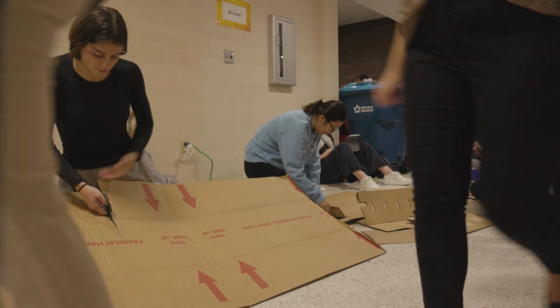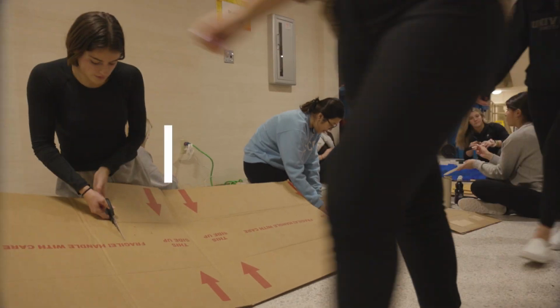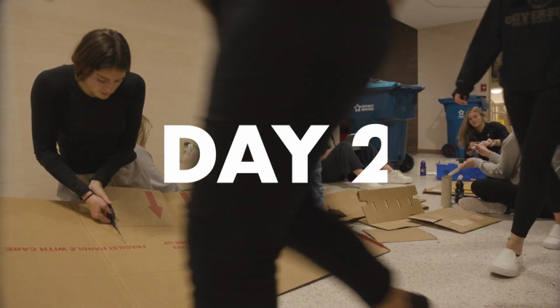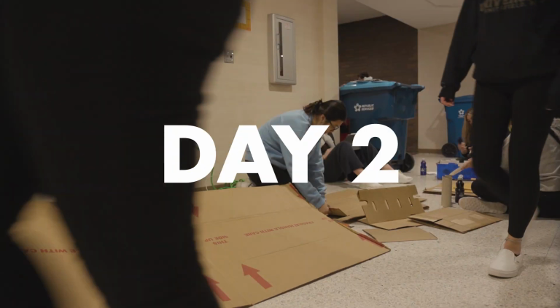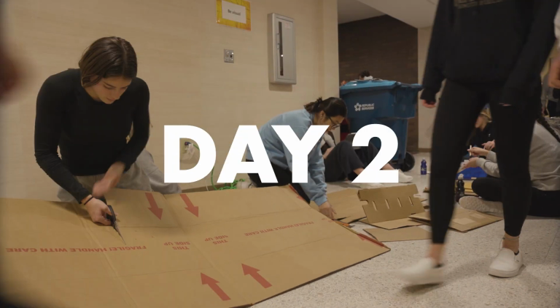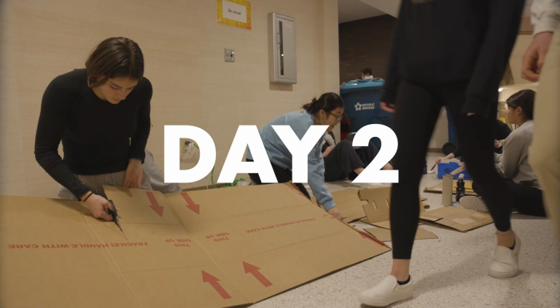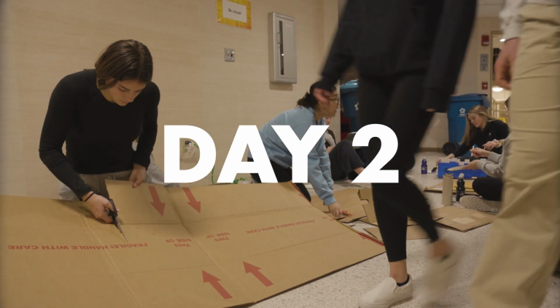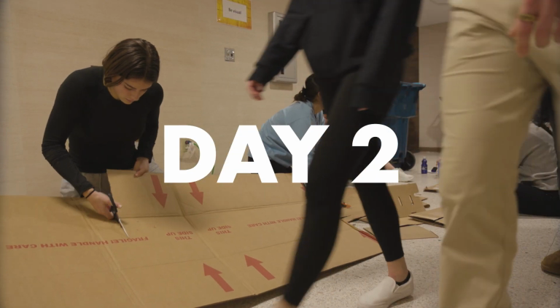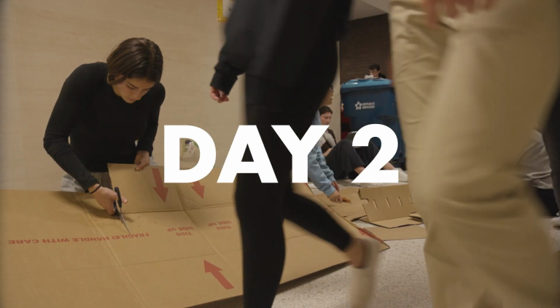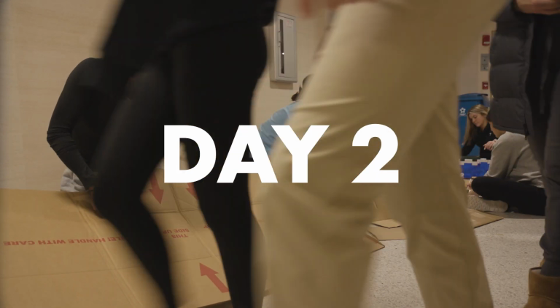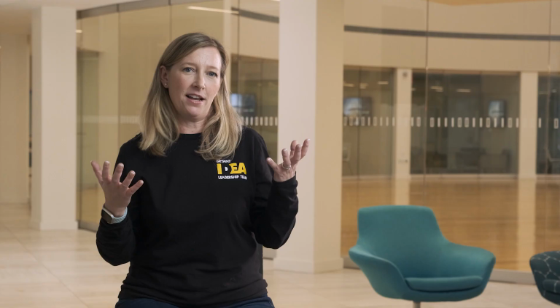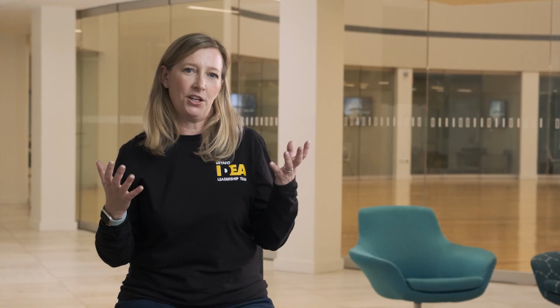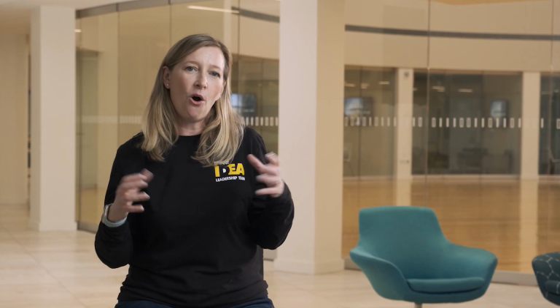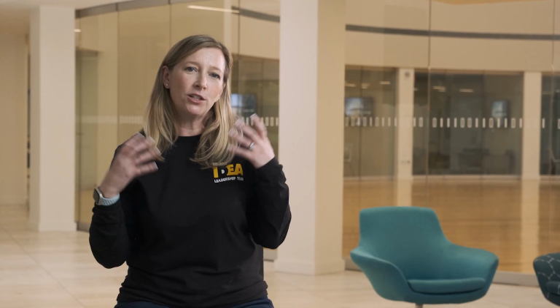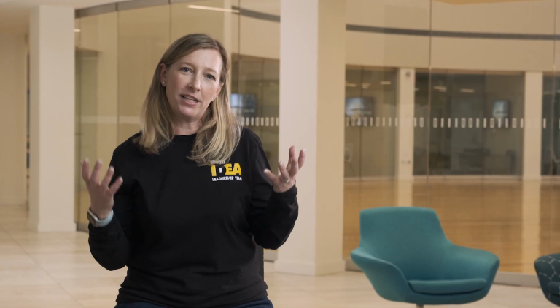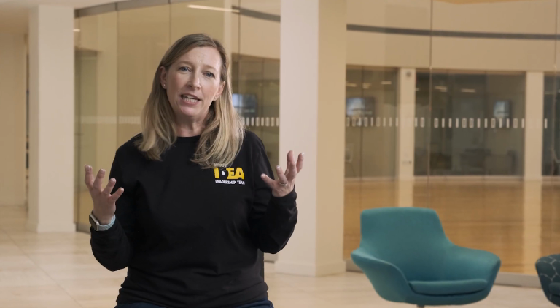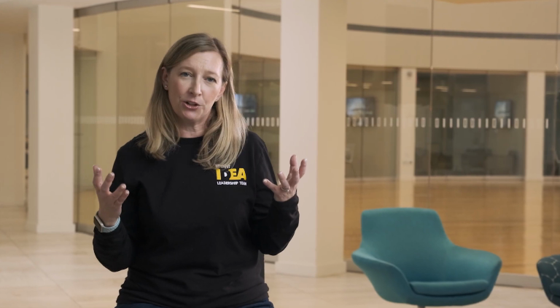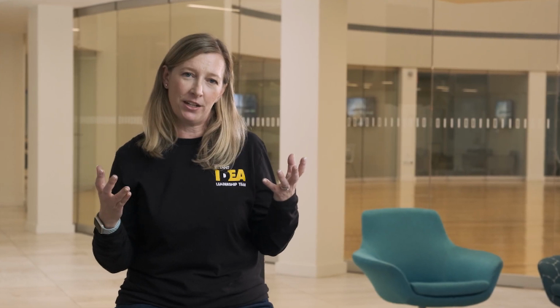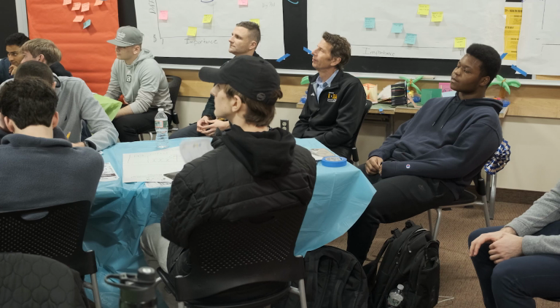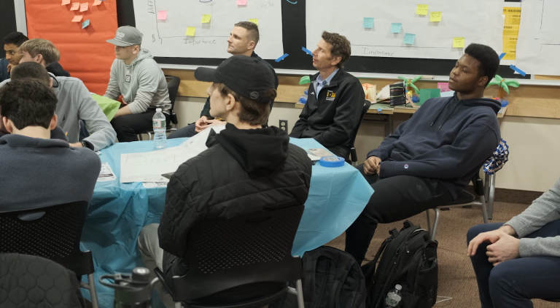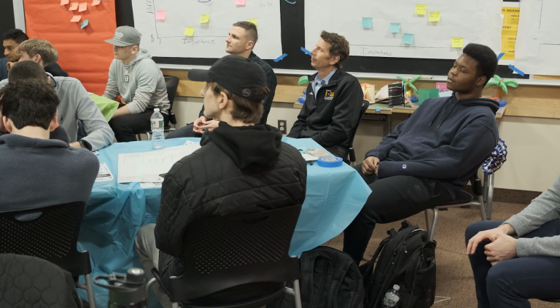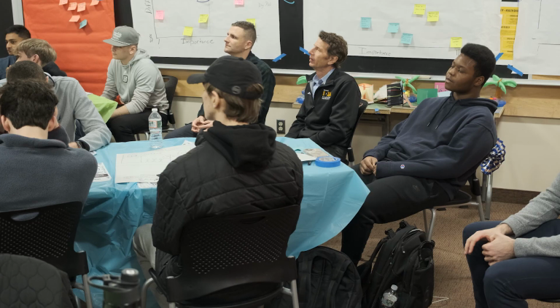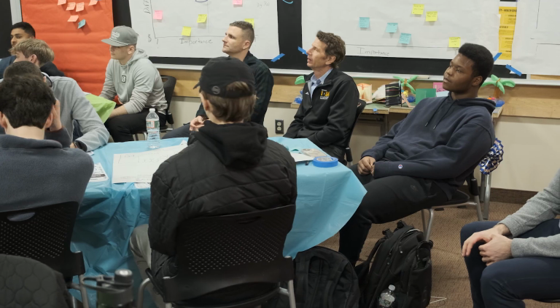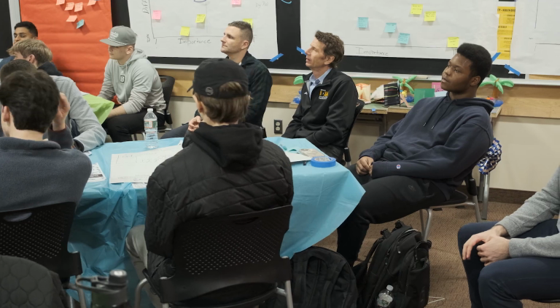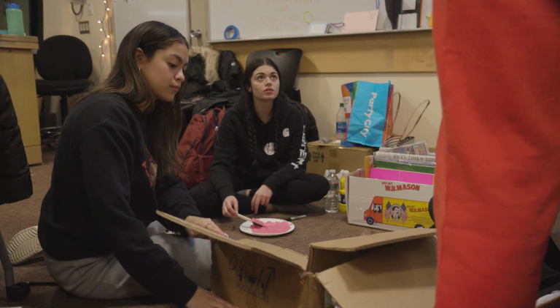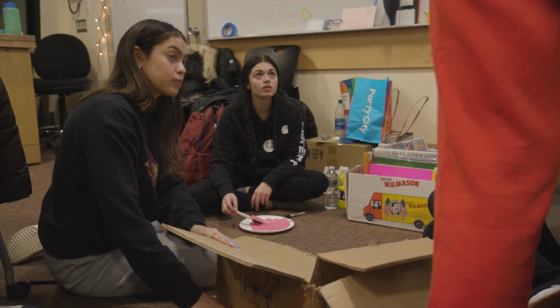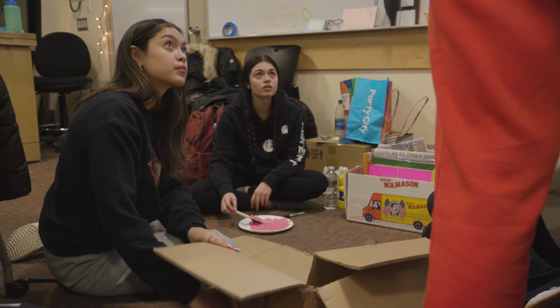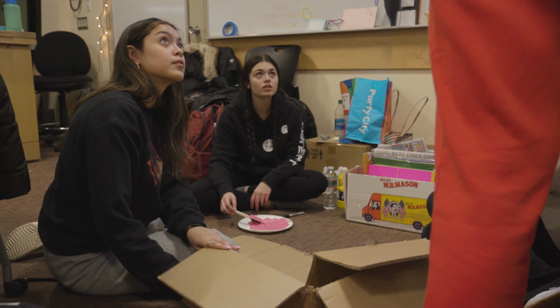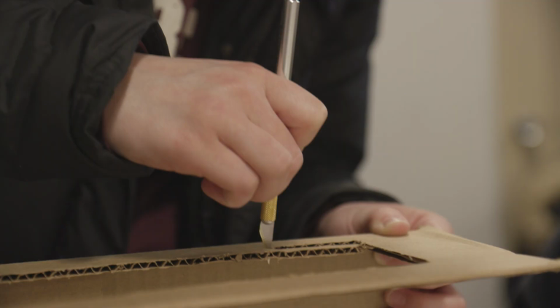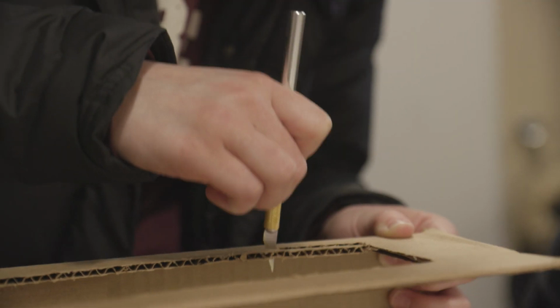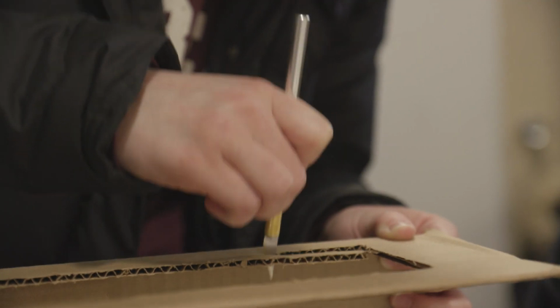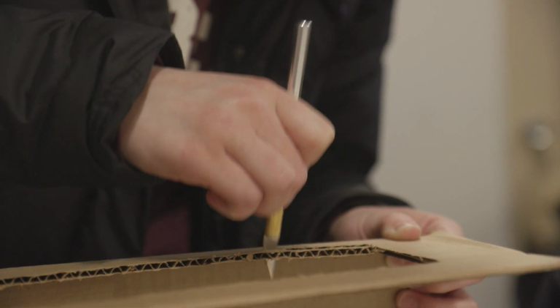Day two of IDEA is about synthesizing all of the key learnings that have come out of the field visit and the interviews that they've conducted.